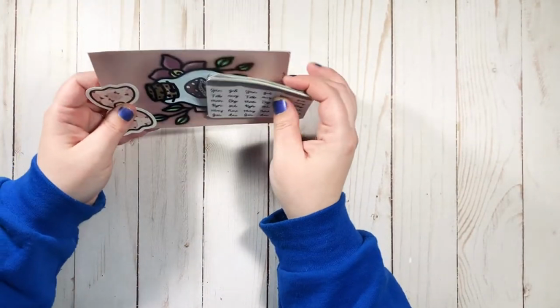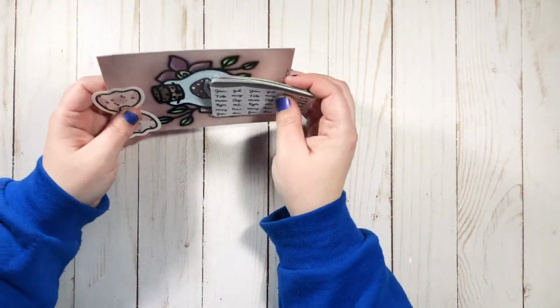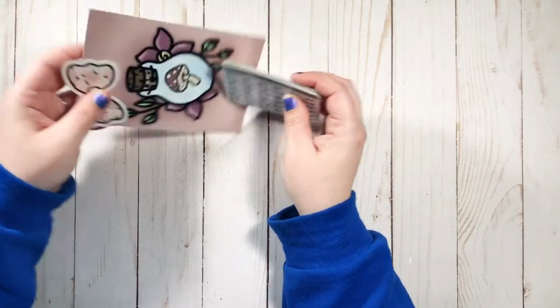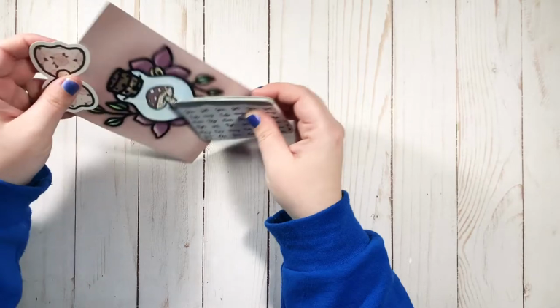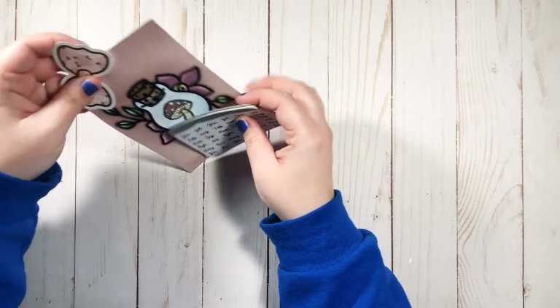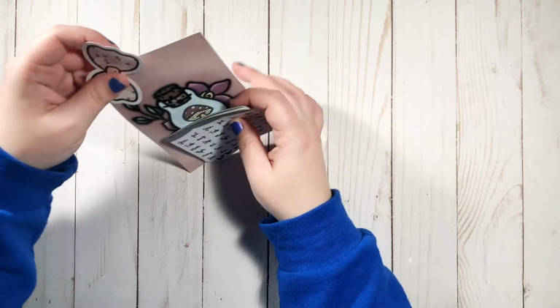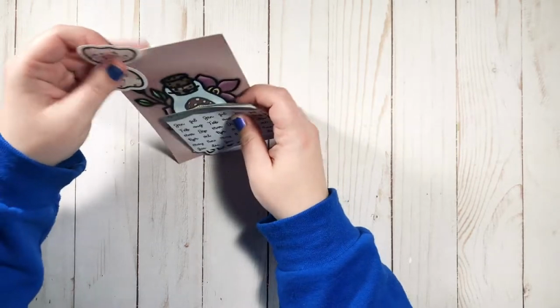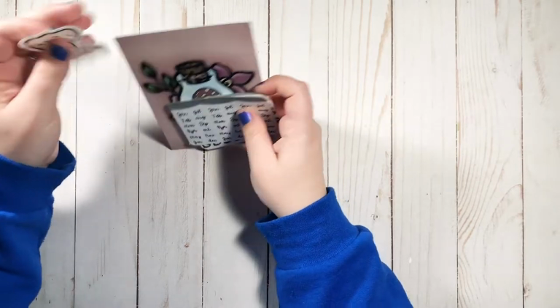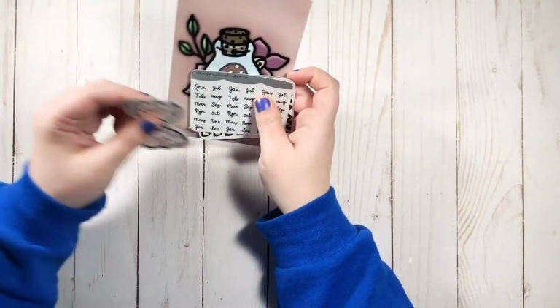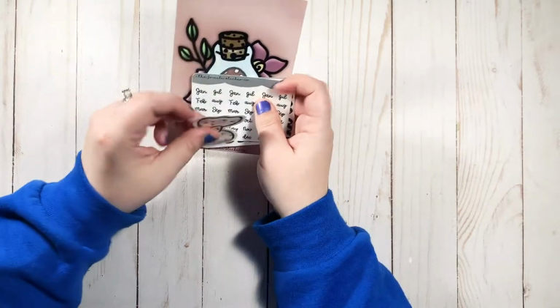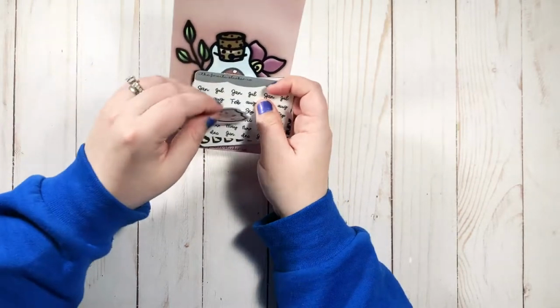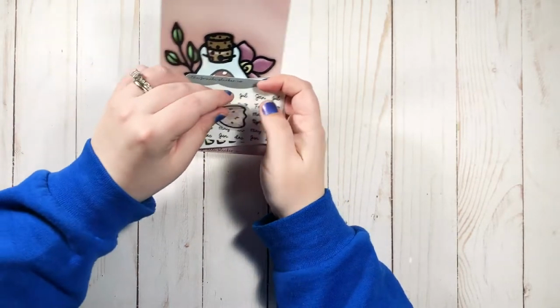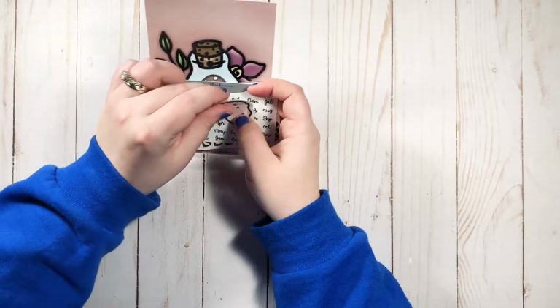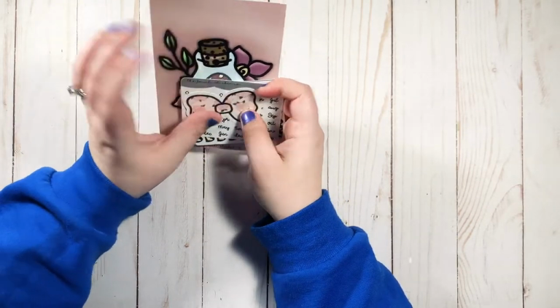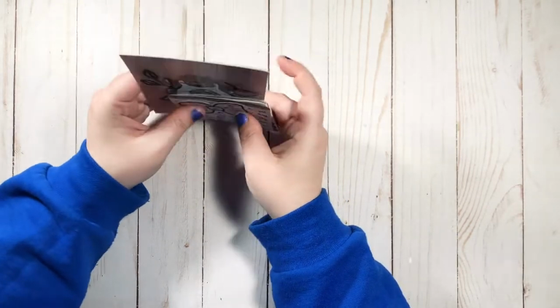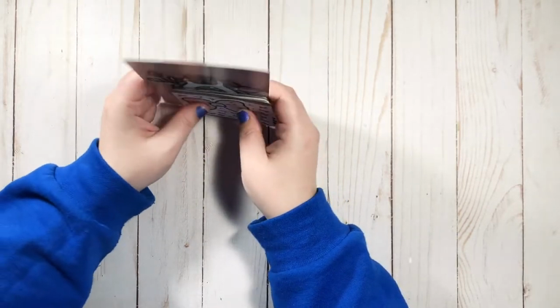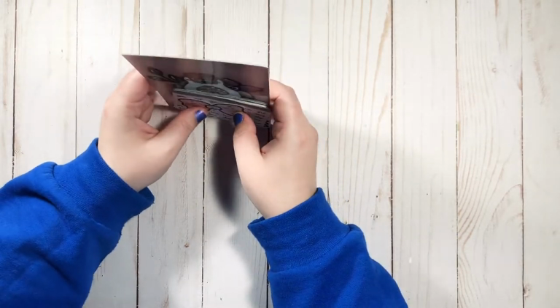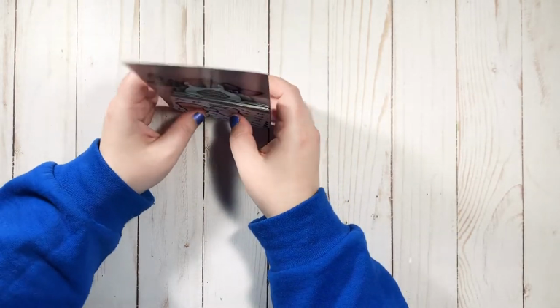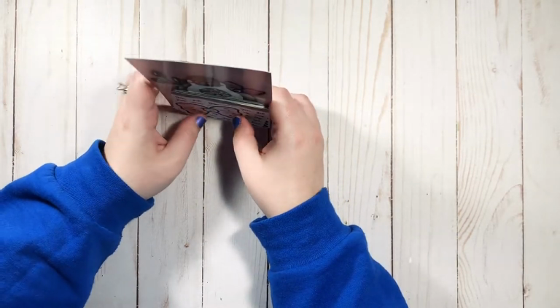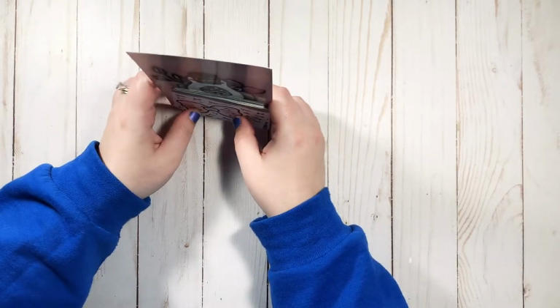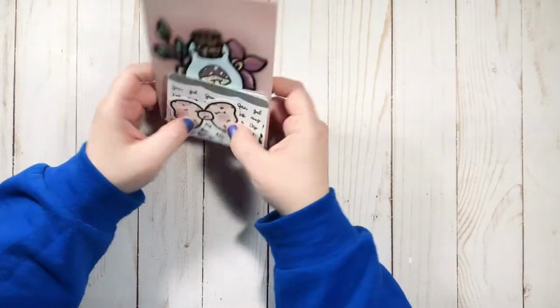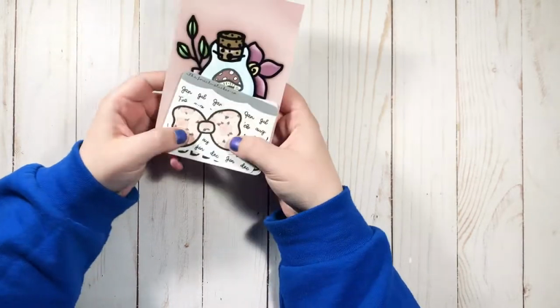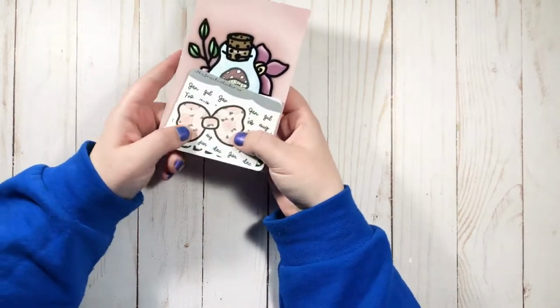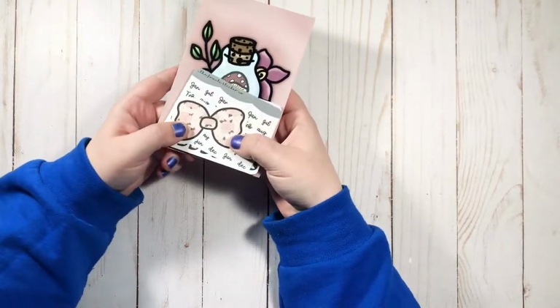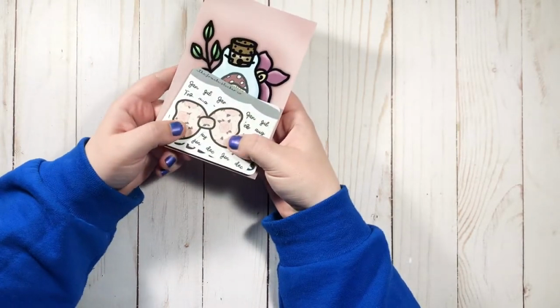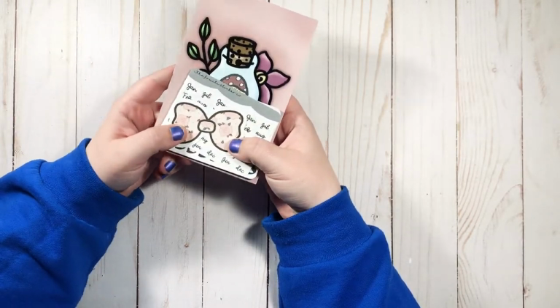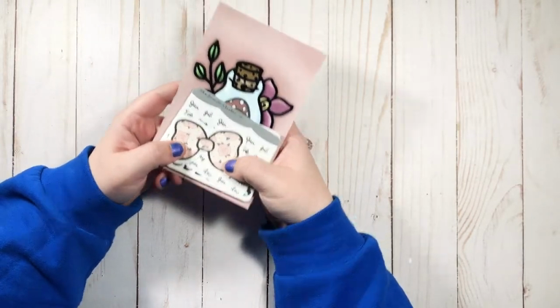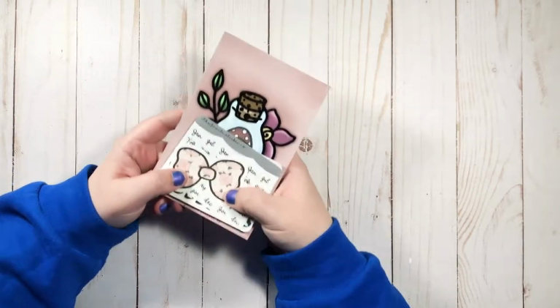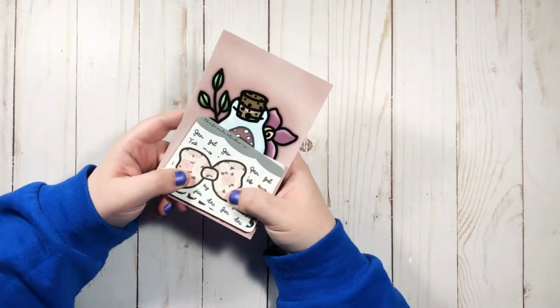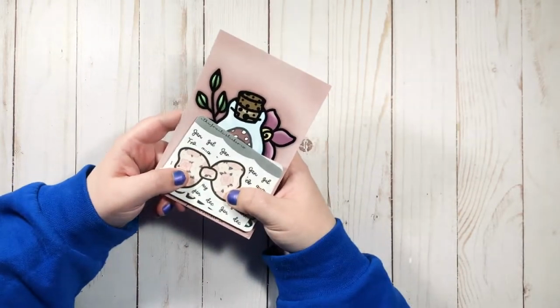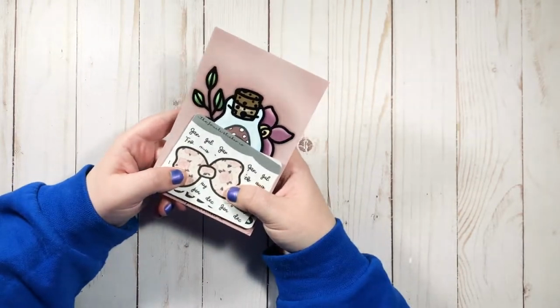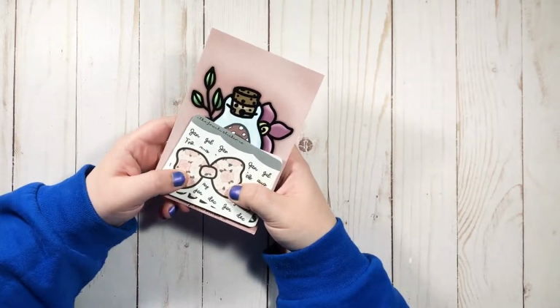The quality is great, shipping was quick, and I really really love this.